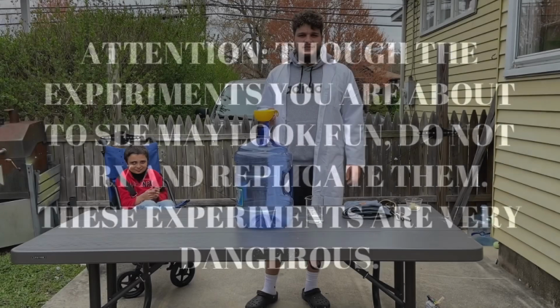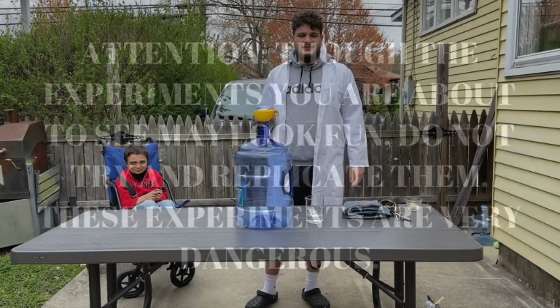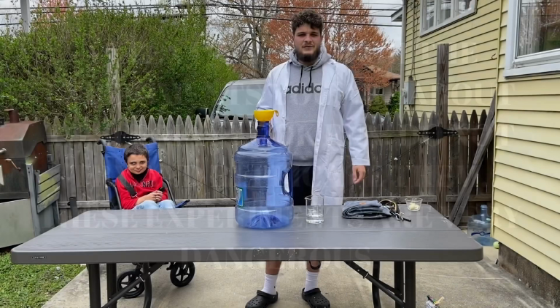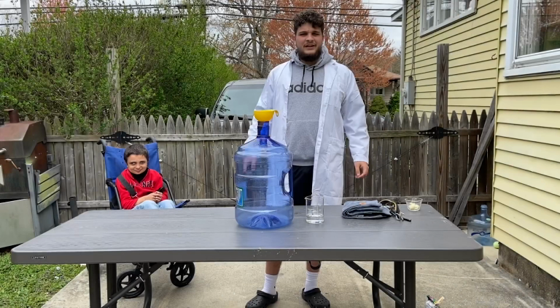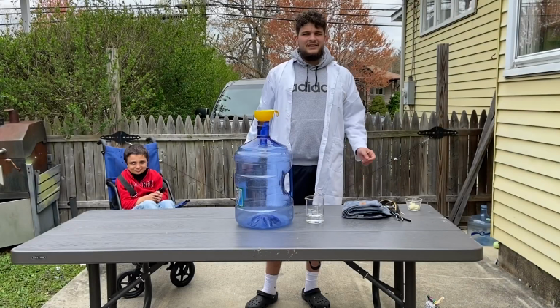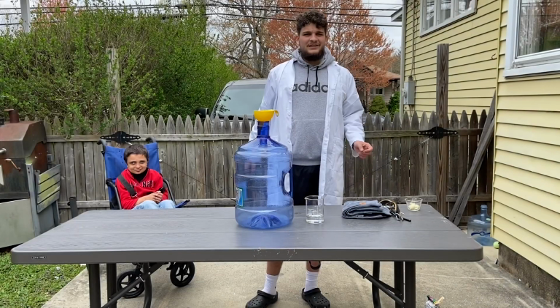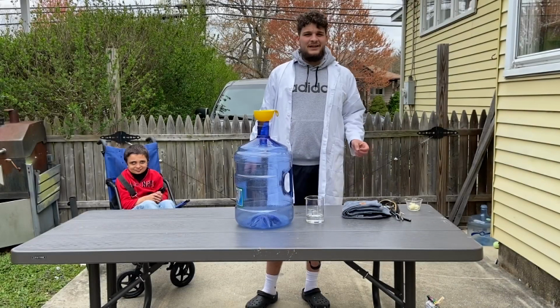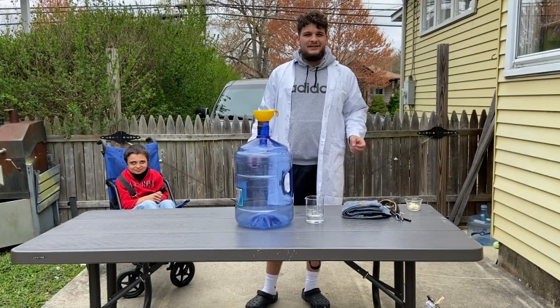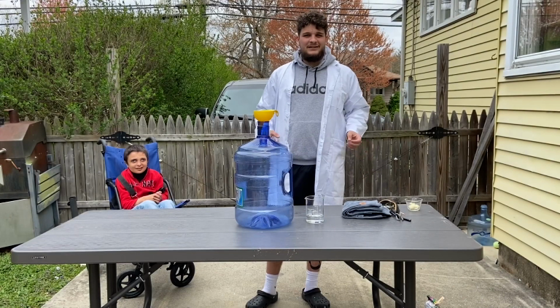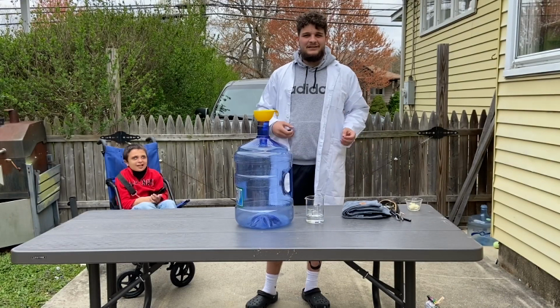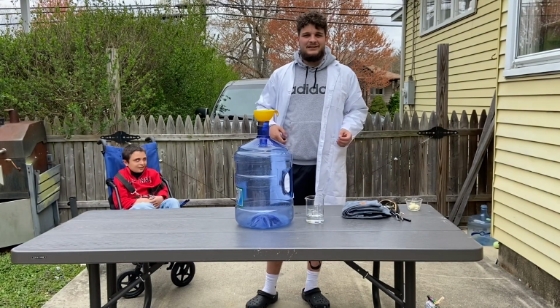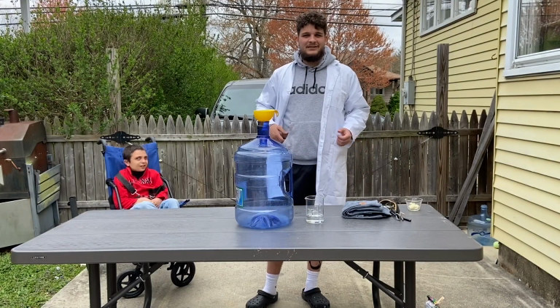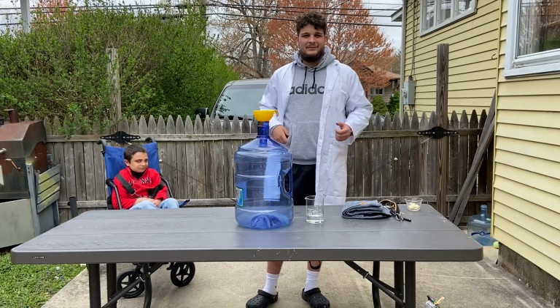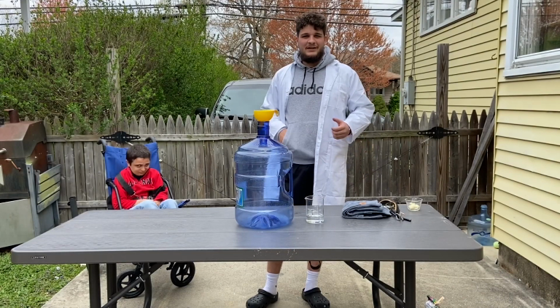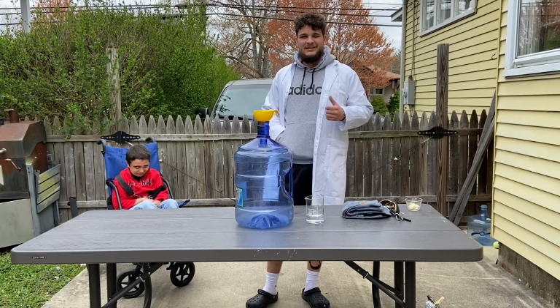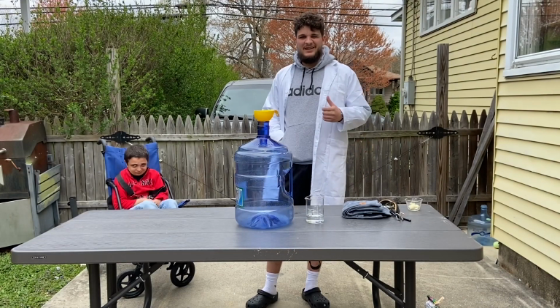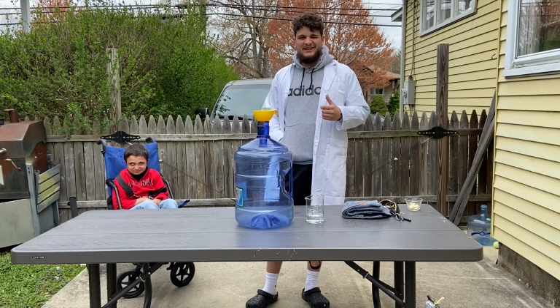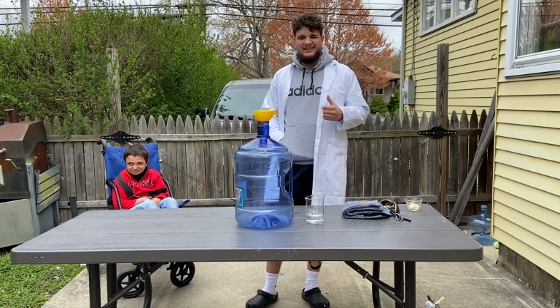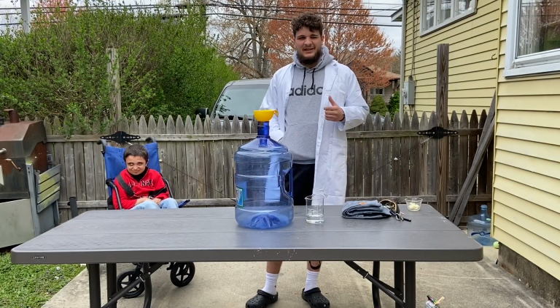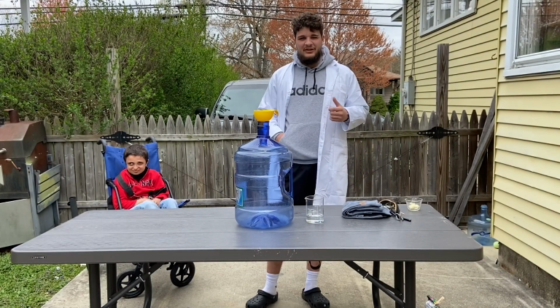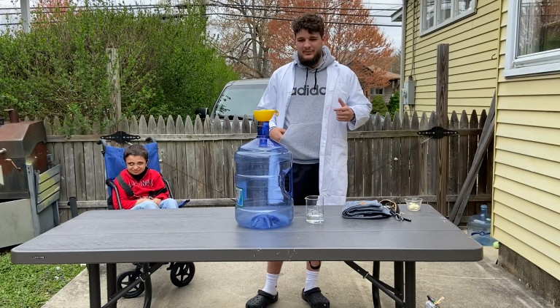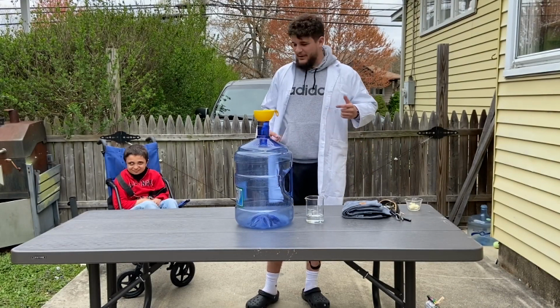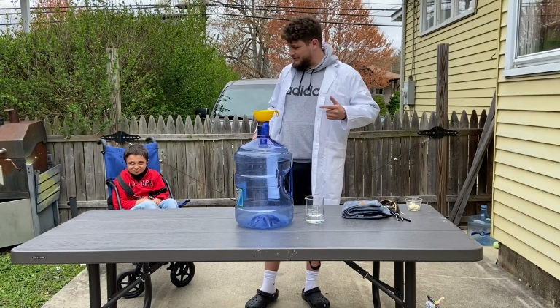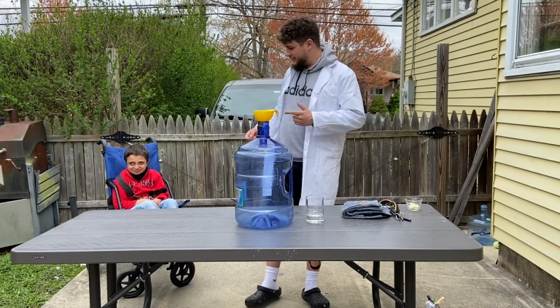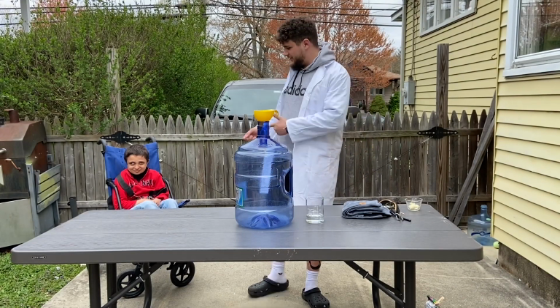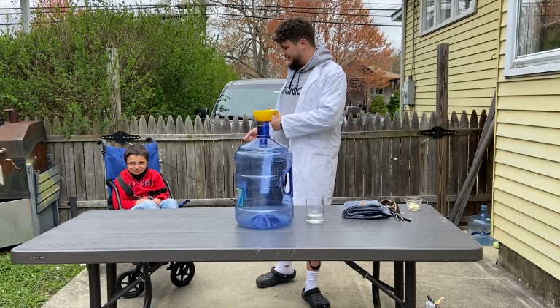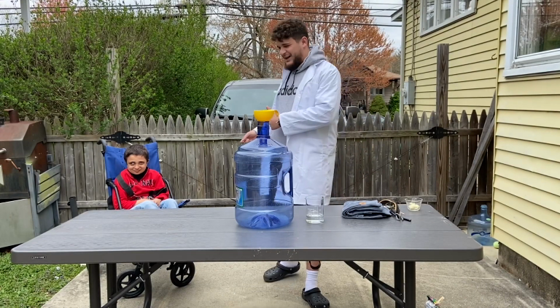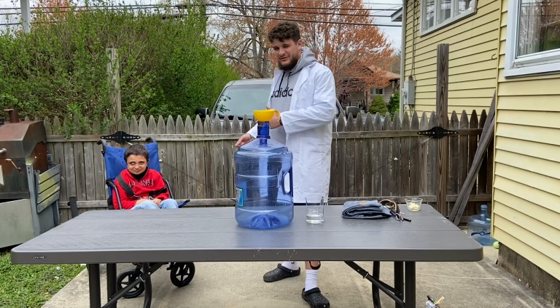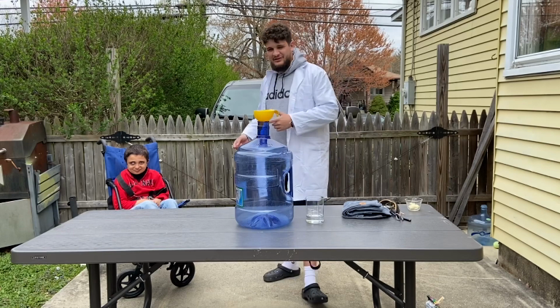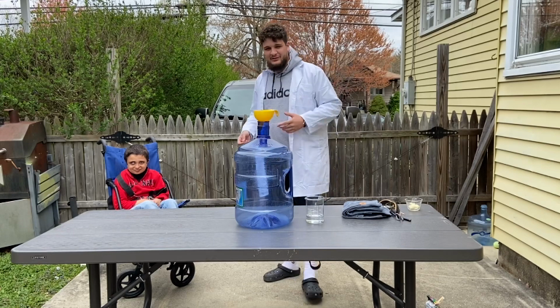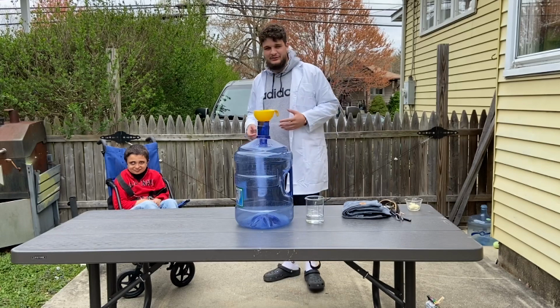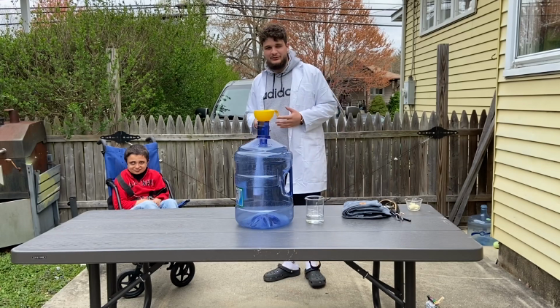Hey scientists, it's me, scientist Caleb, and my brother, lab assistant Luke.